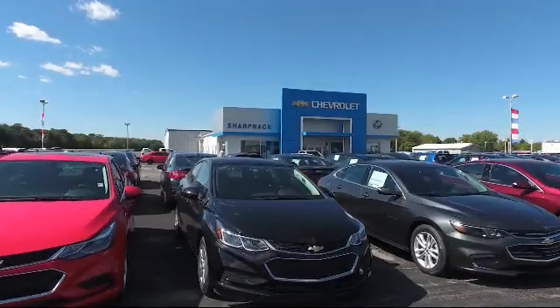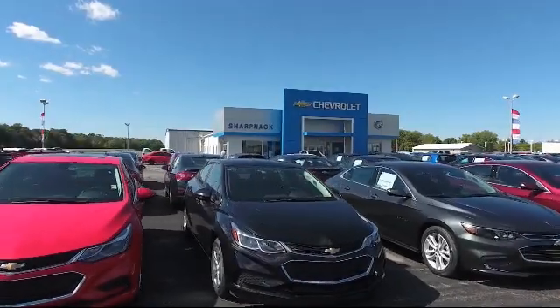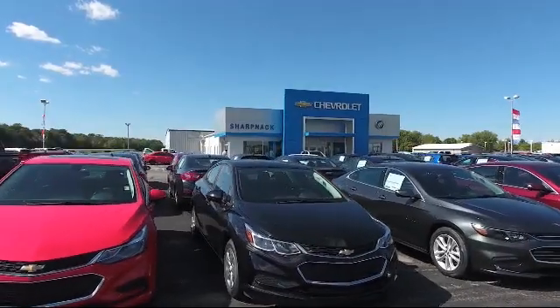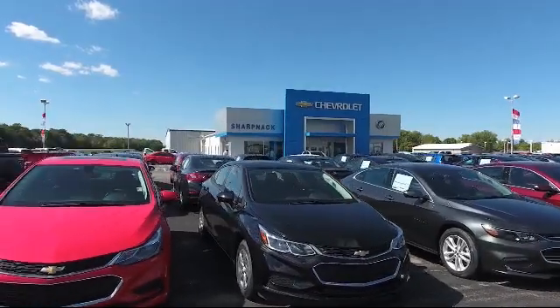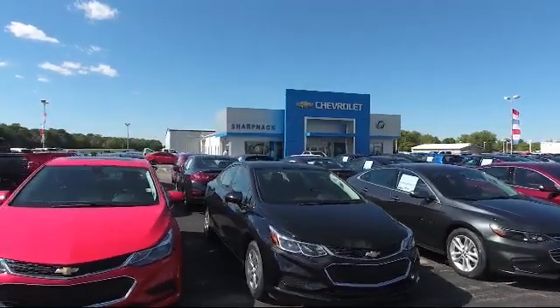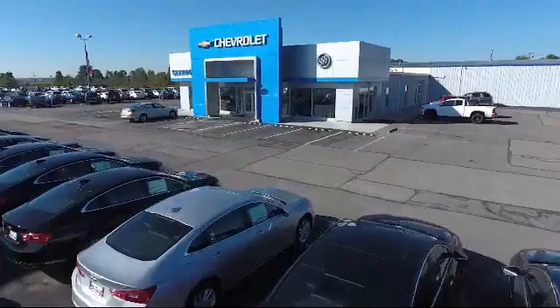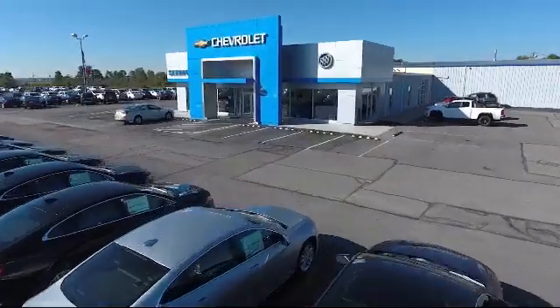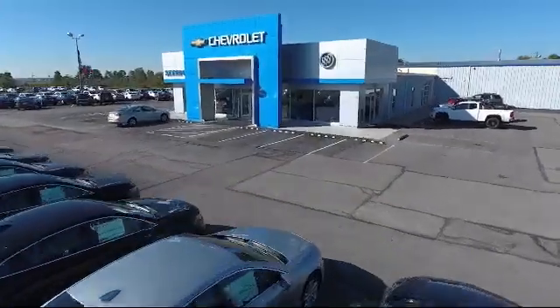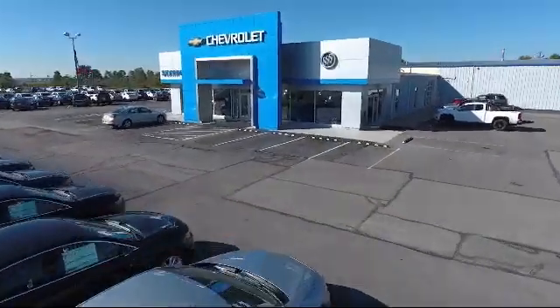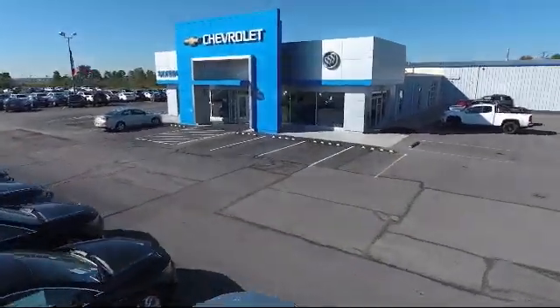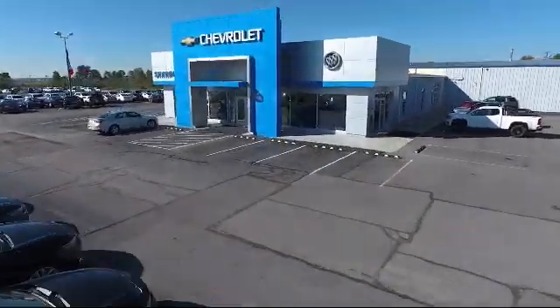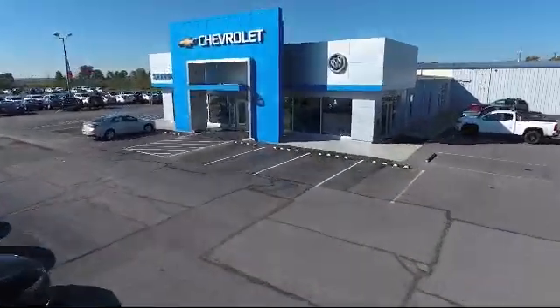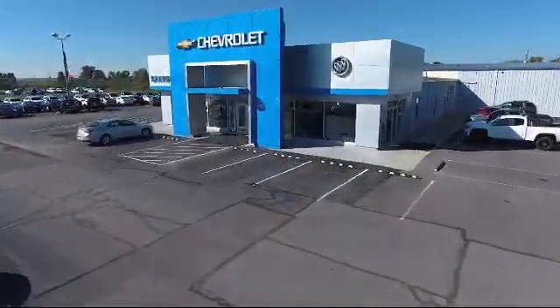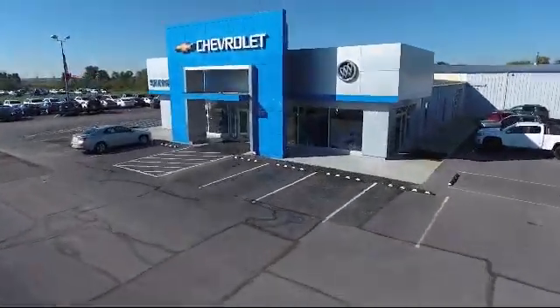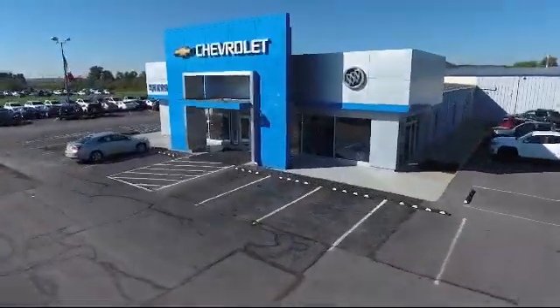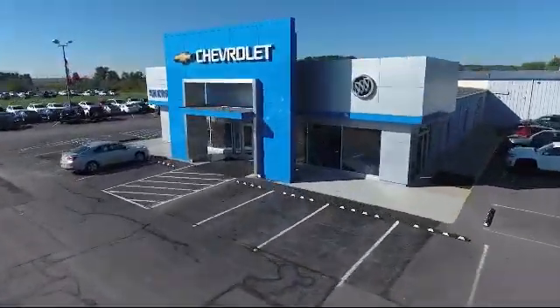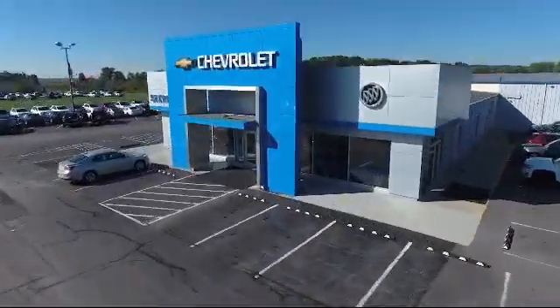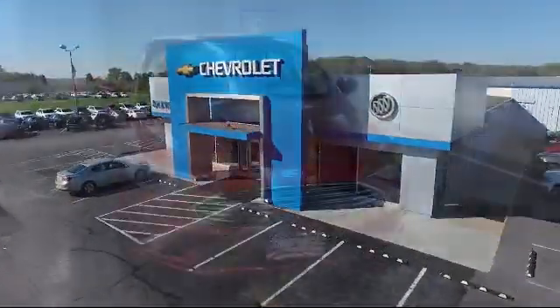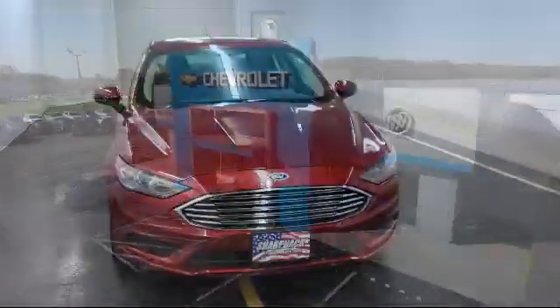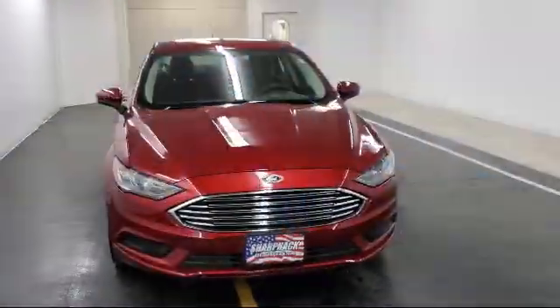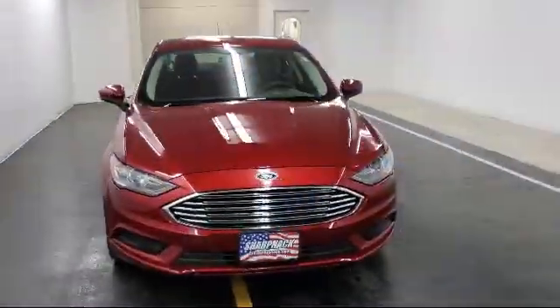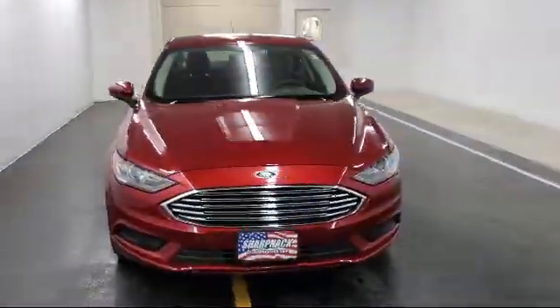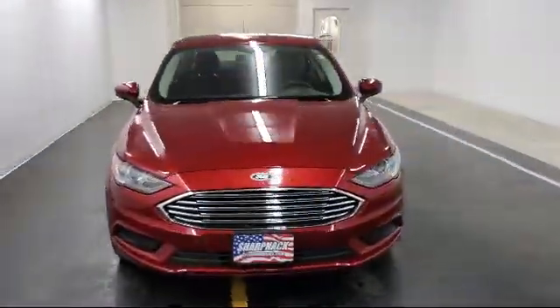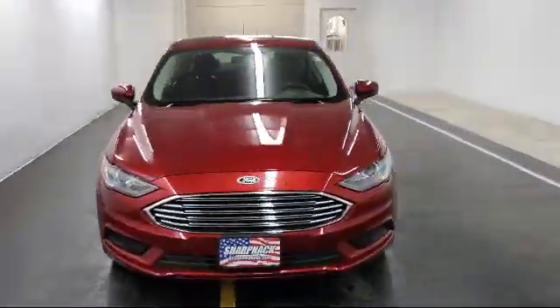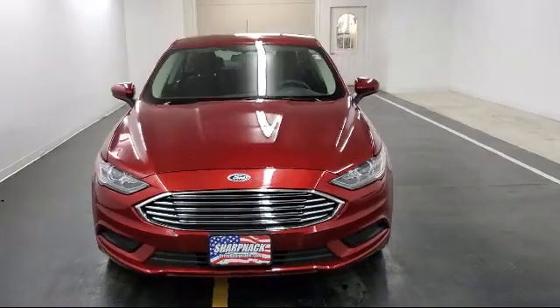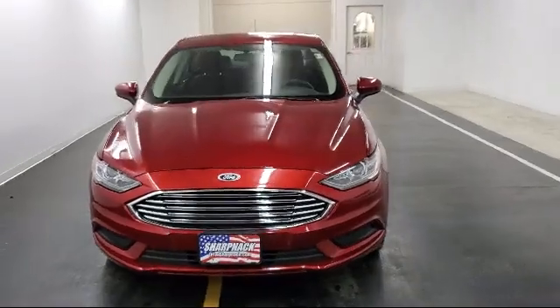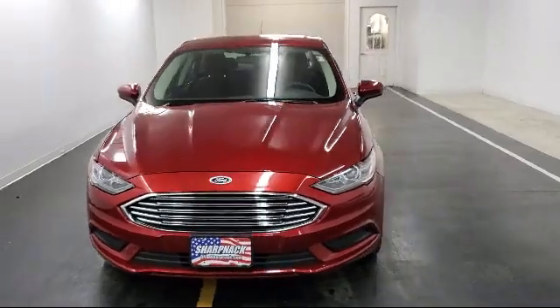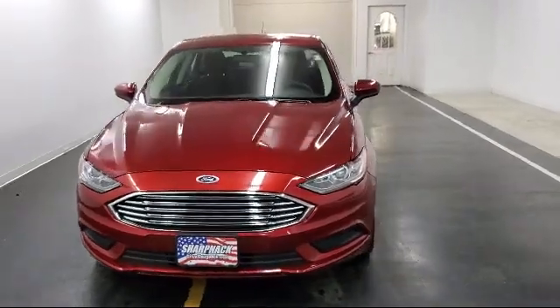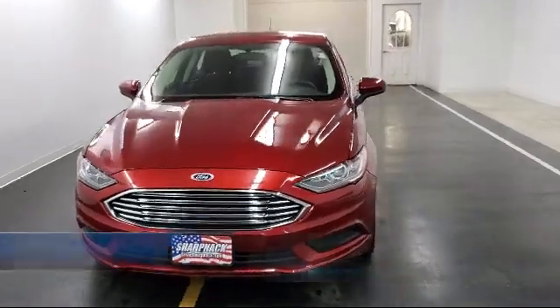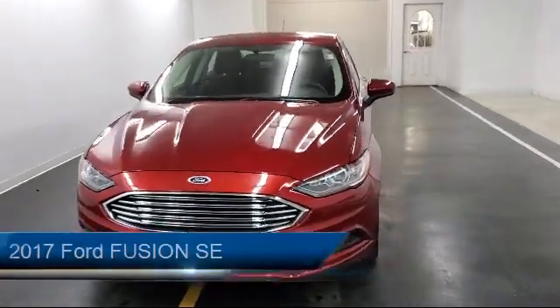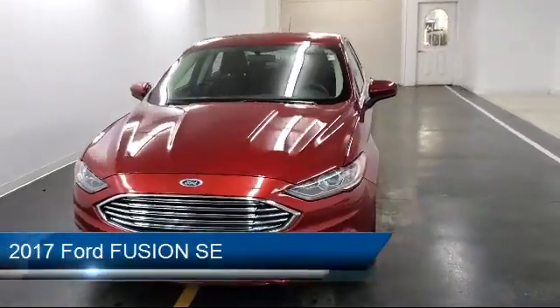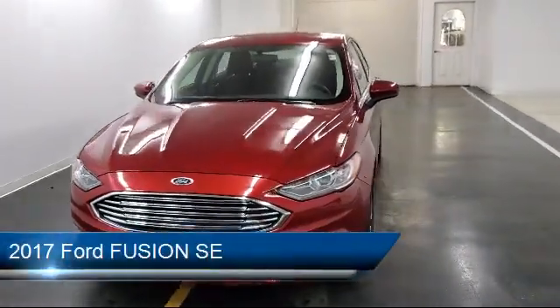Welcome to Sharp Neck Chevrolet Buick Cadillac. Here's a look at another one of our great vehicles from our inventory.